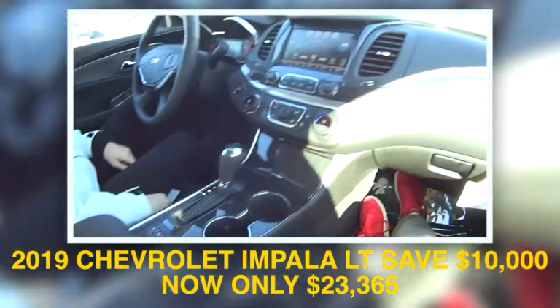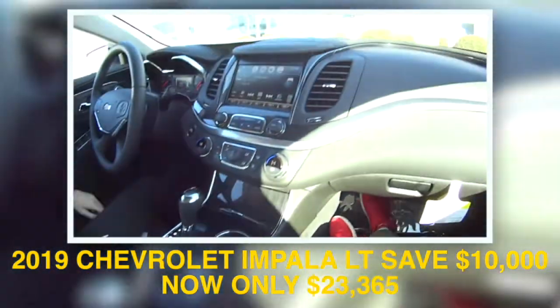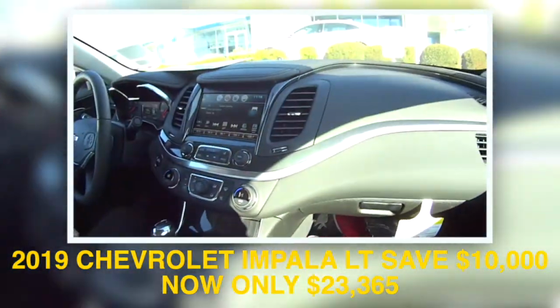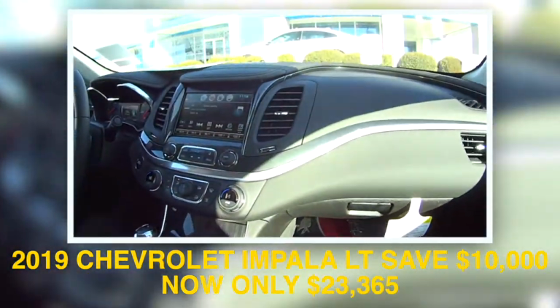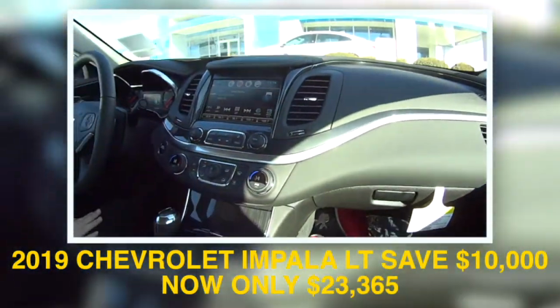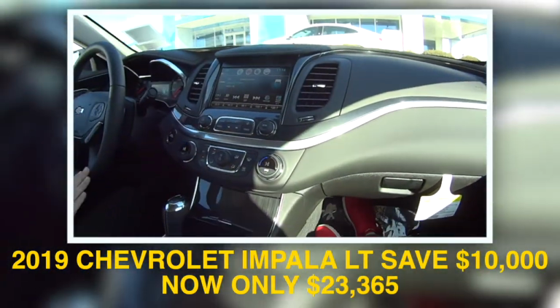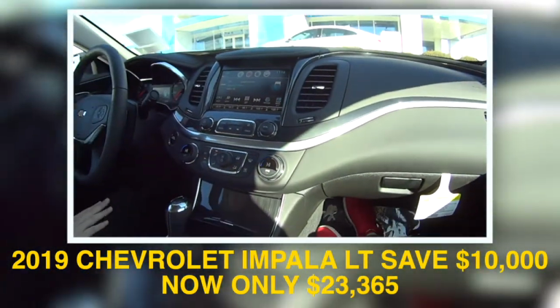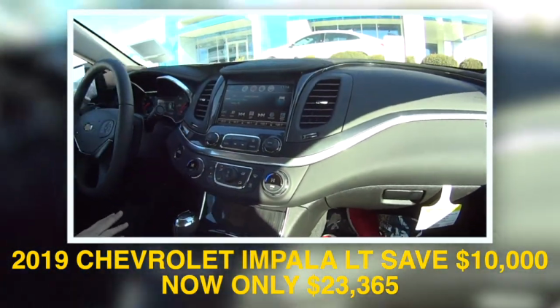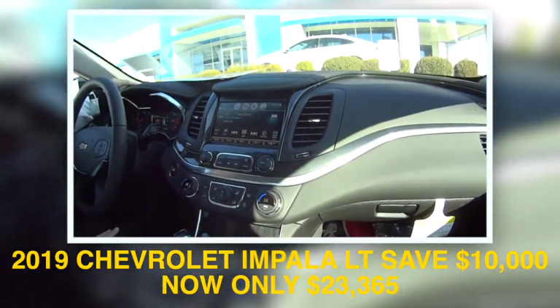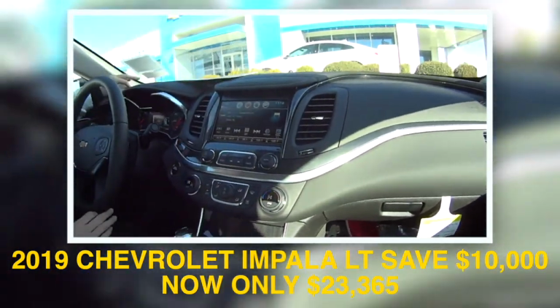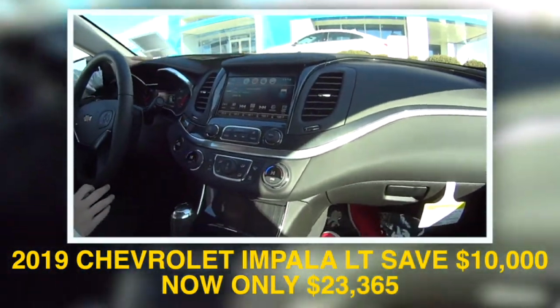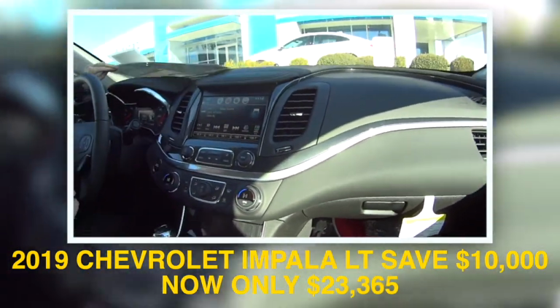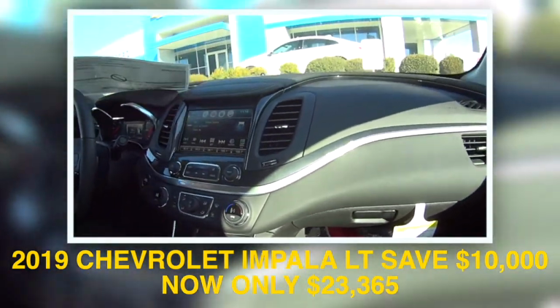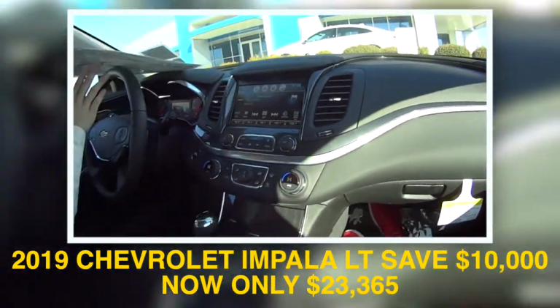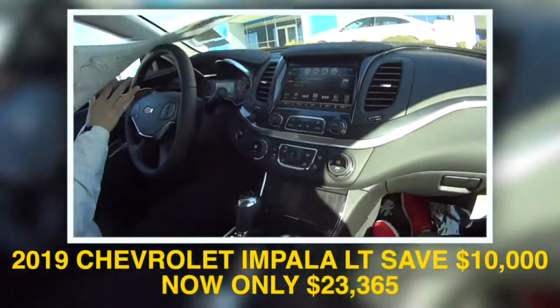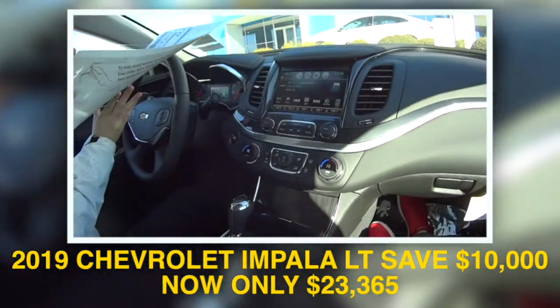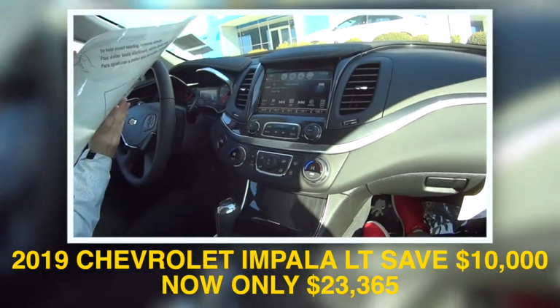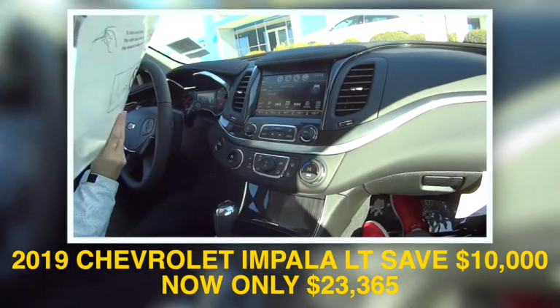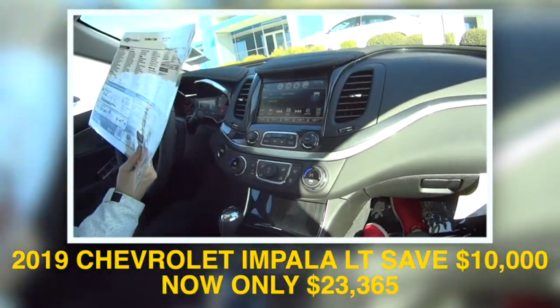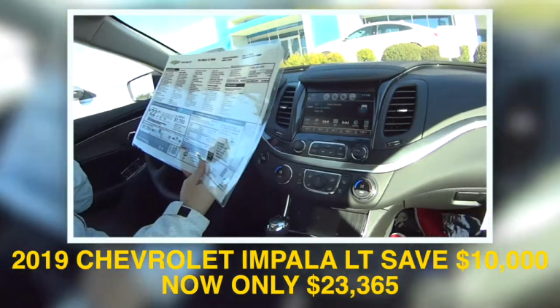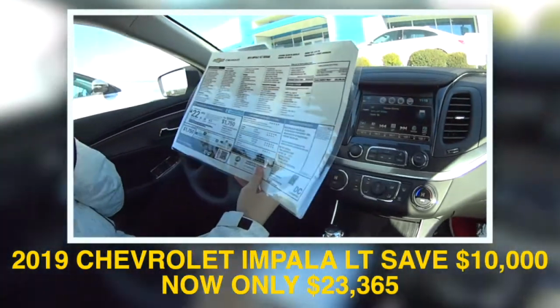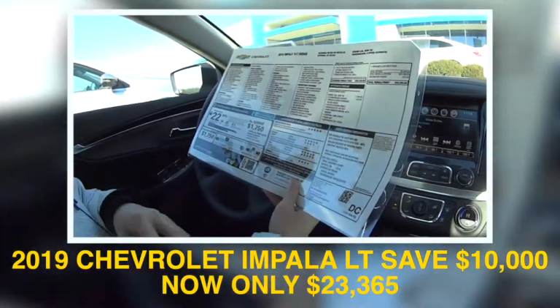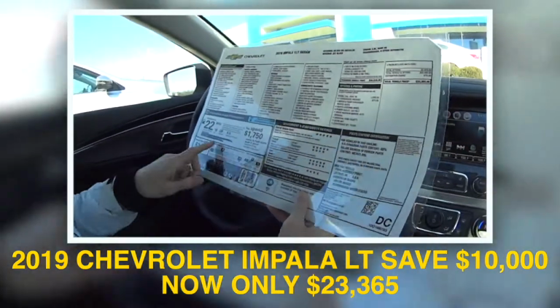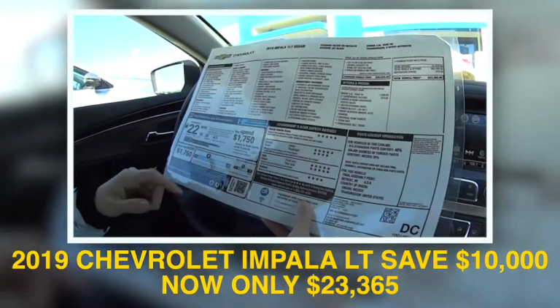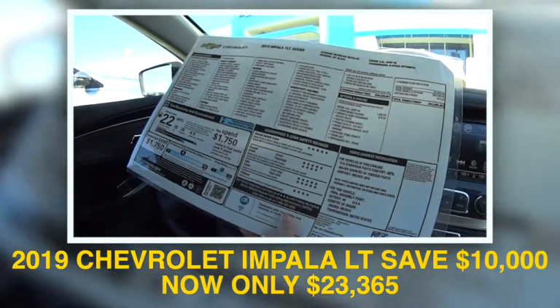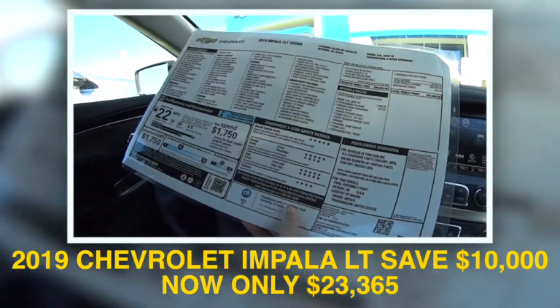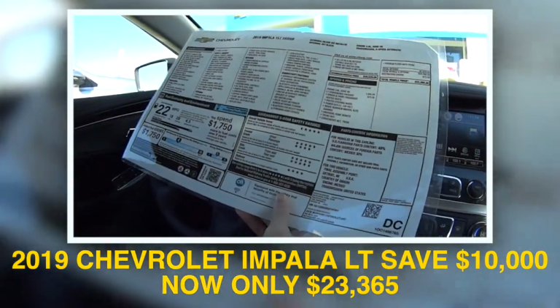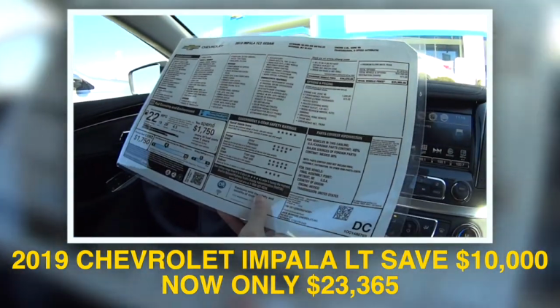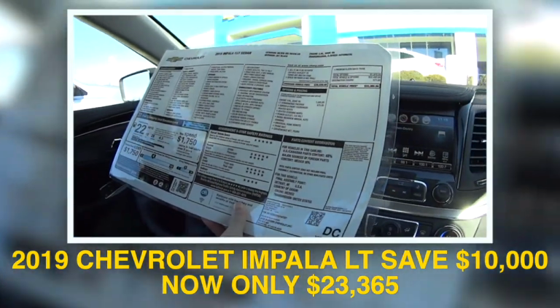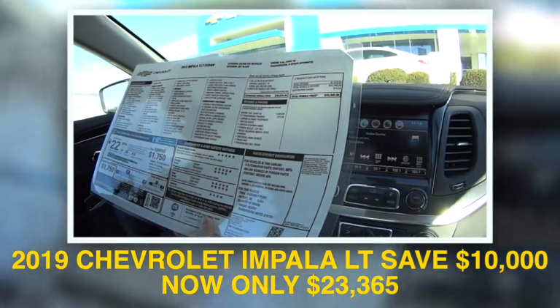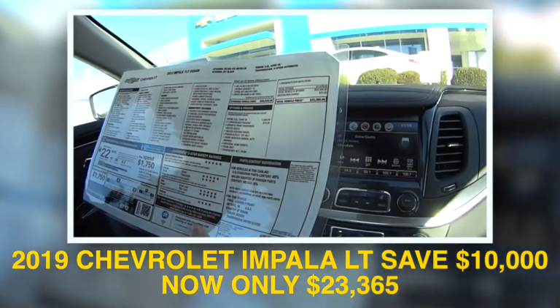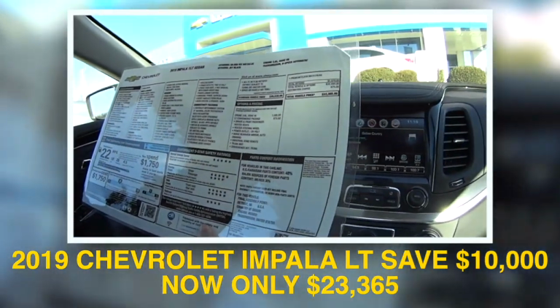You get a lot of miles per gallon. I believe this one was 22 on average — 28 on the highway, 18 in the city.